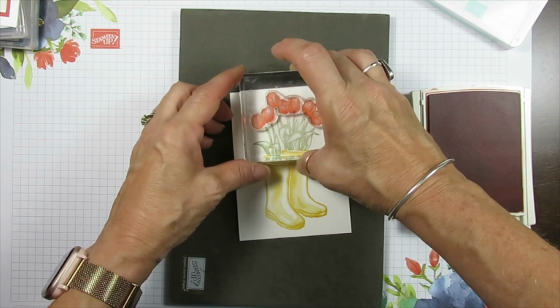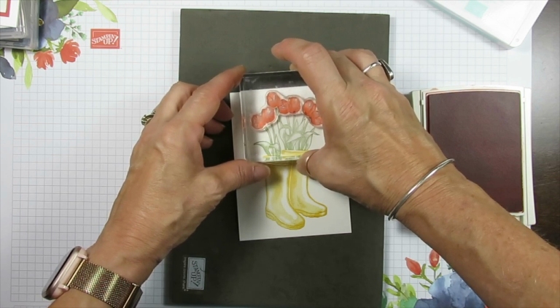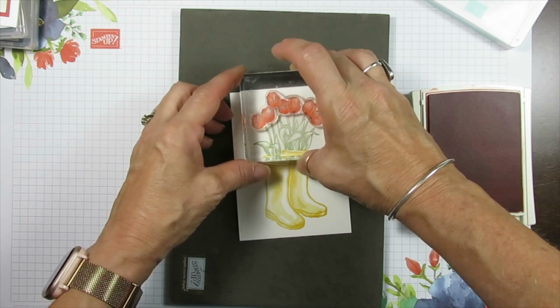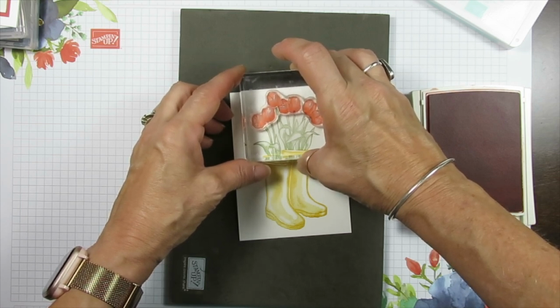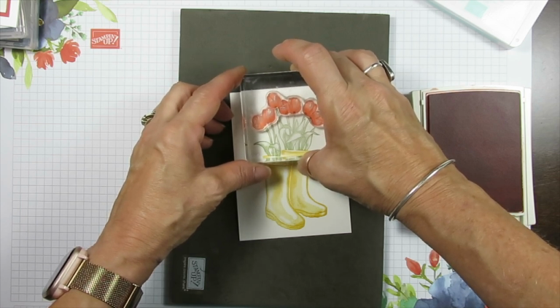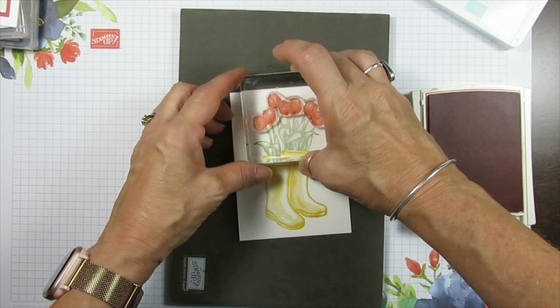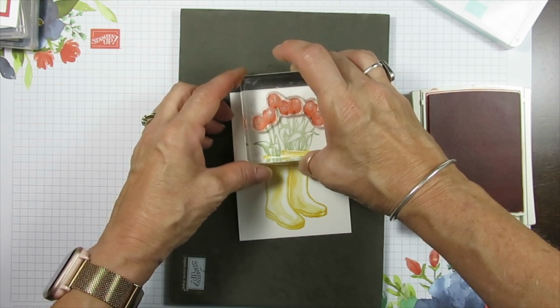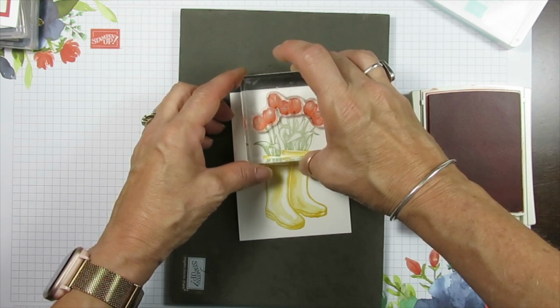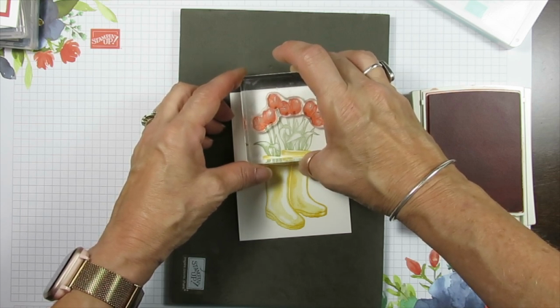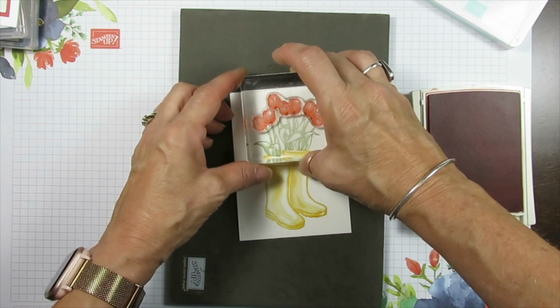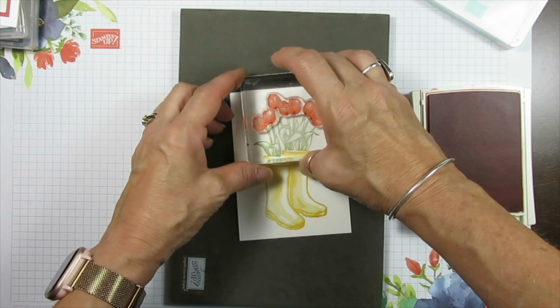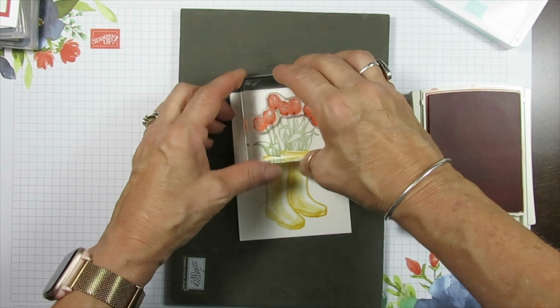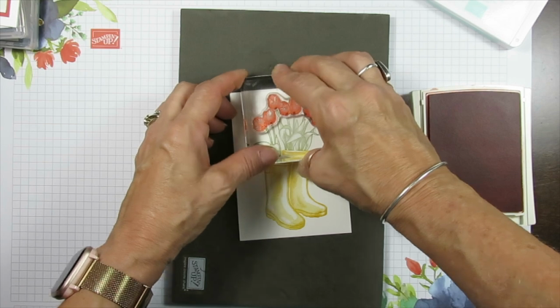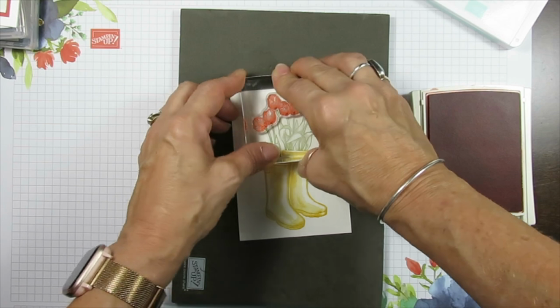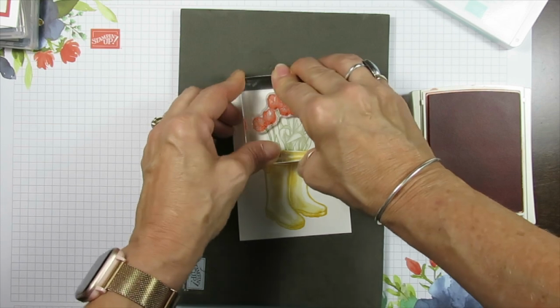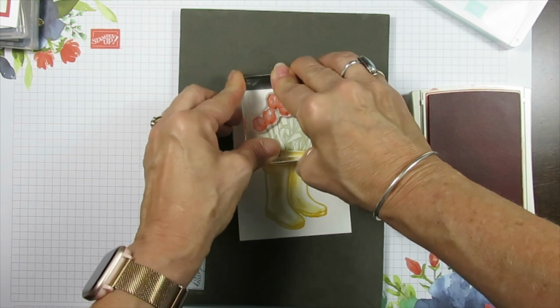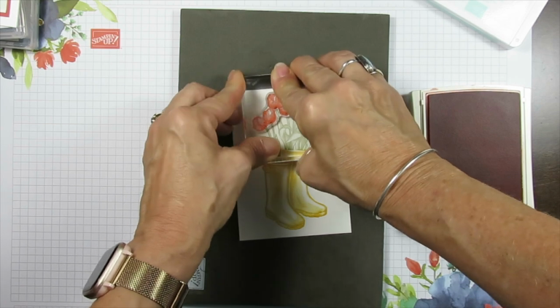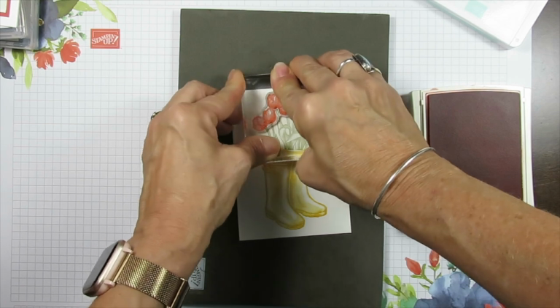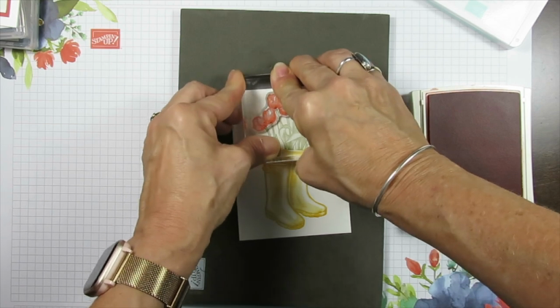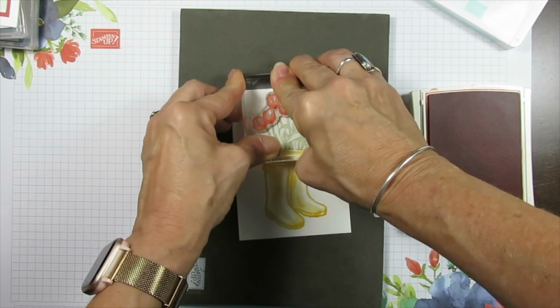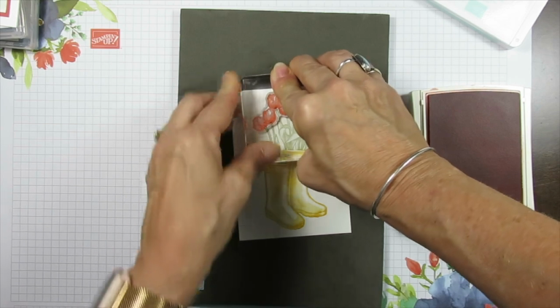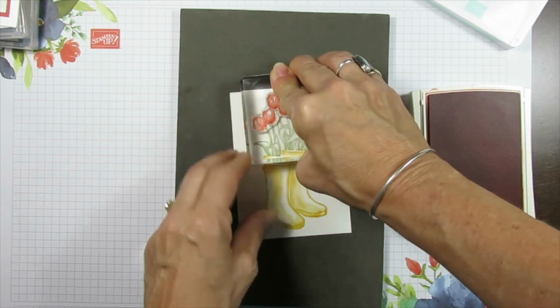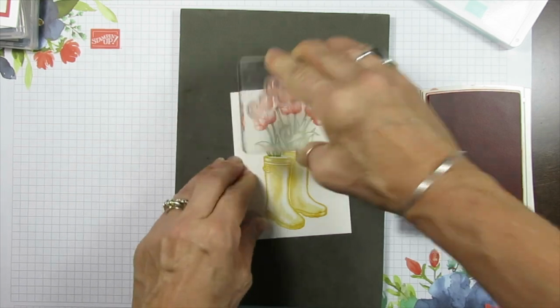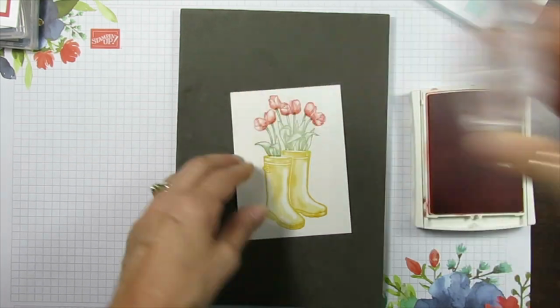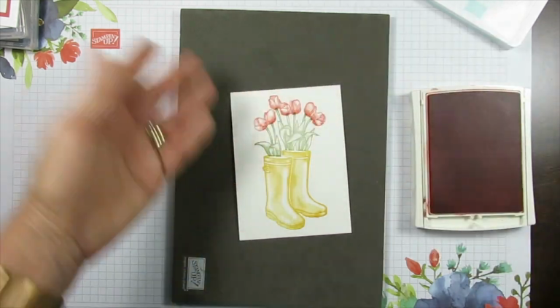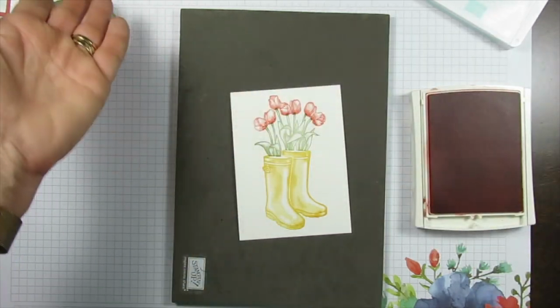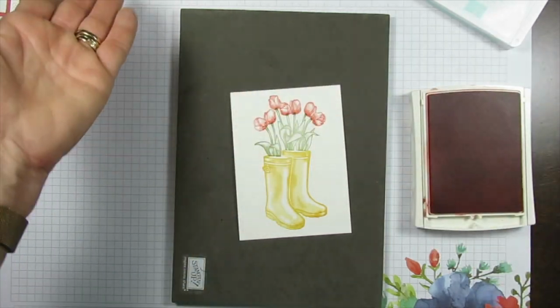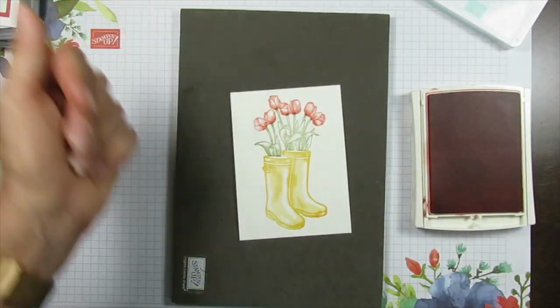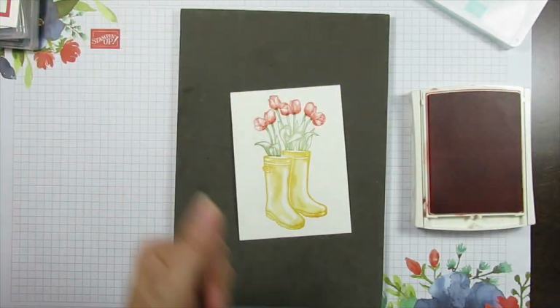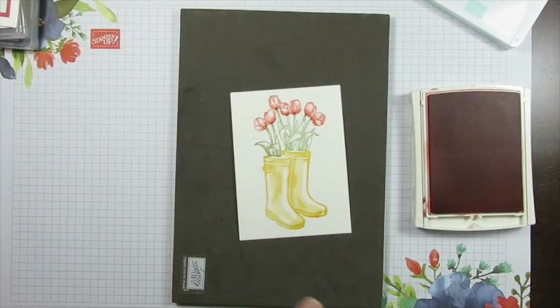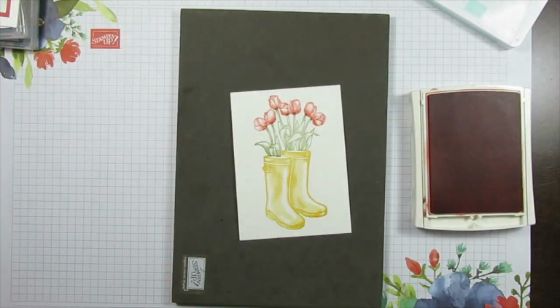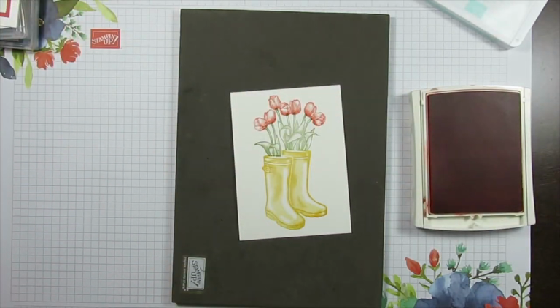That's the beauty about photopolymer — we can see right through it for alignment.